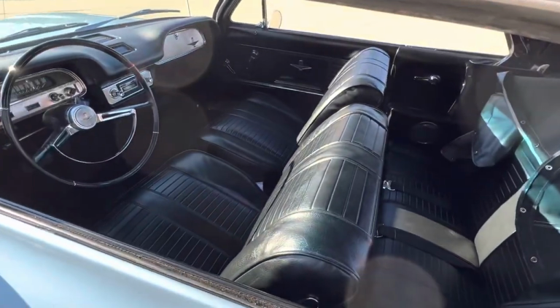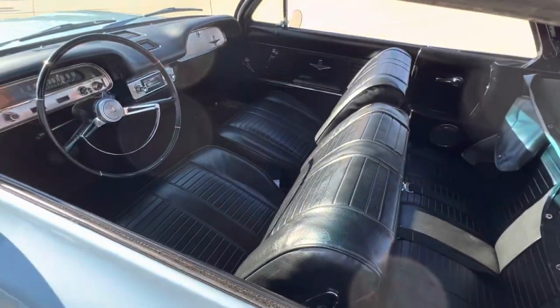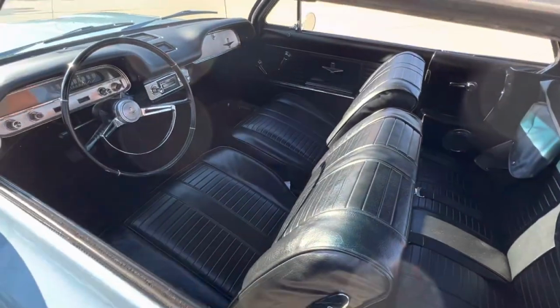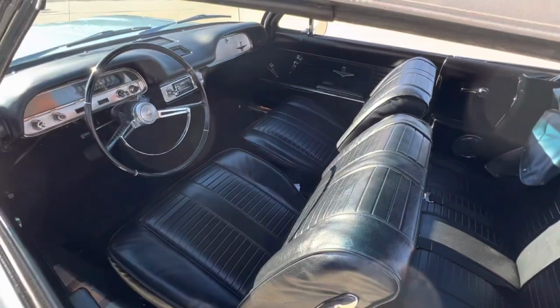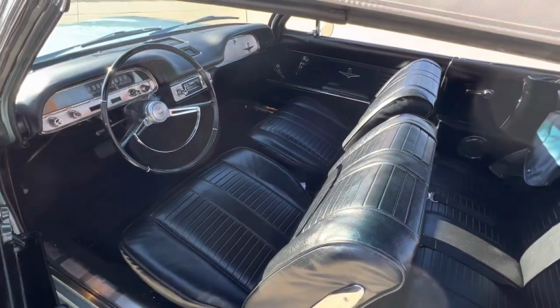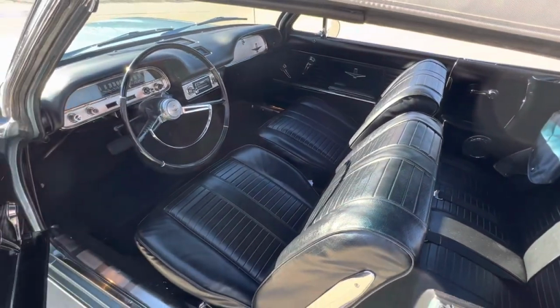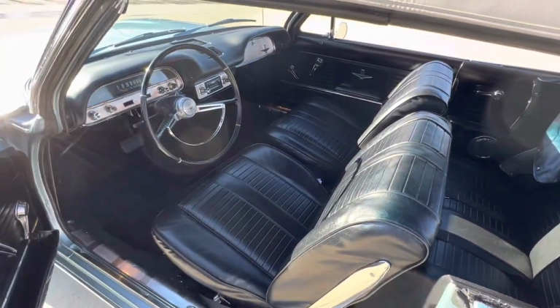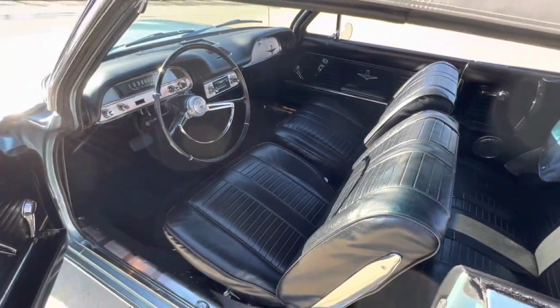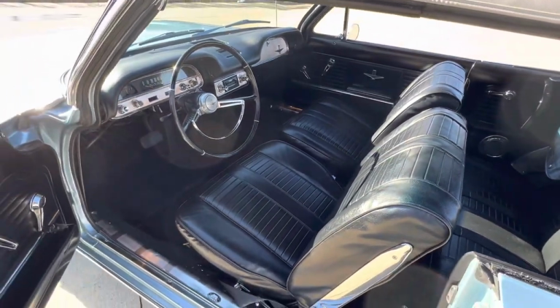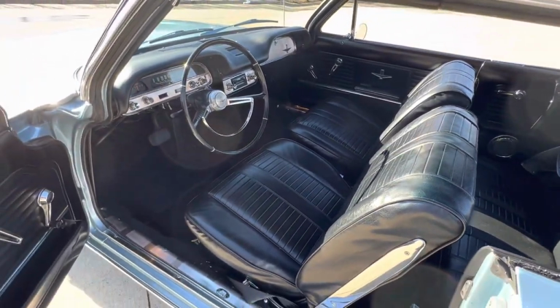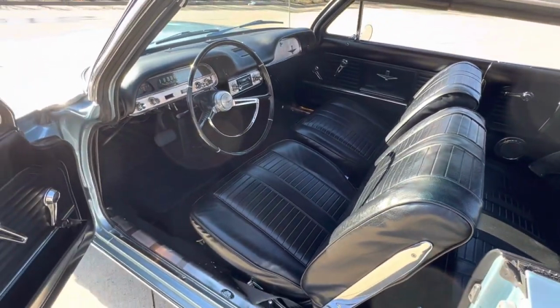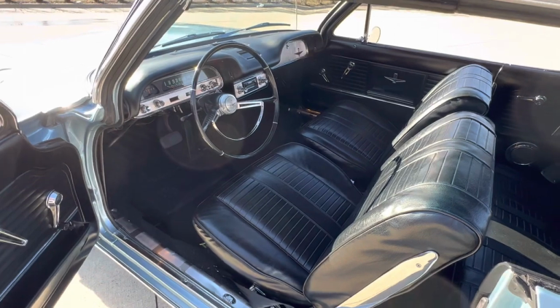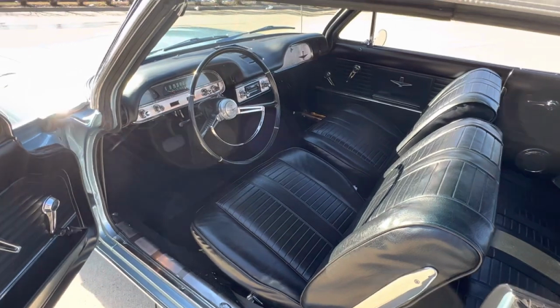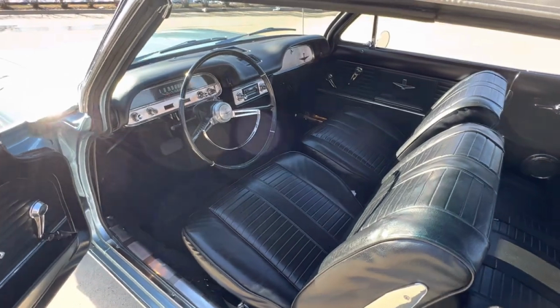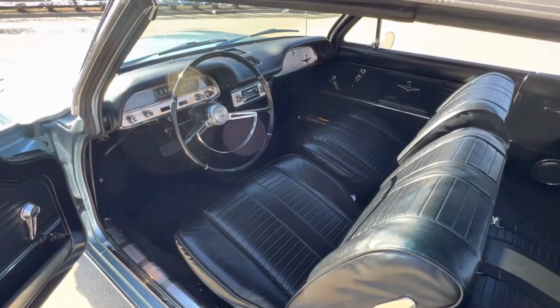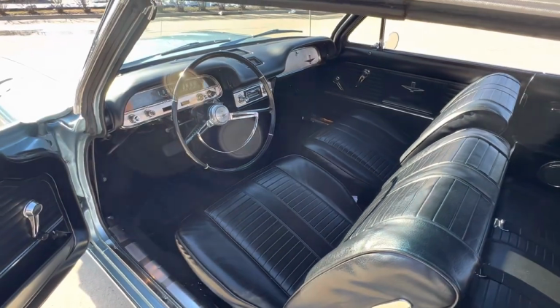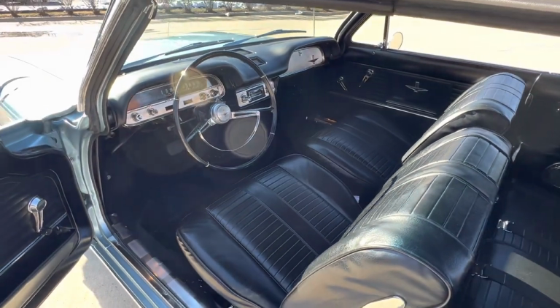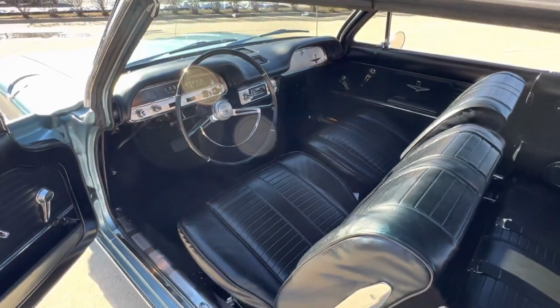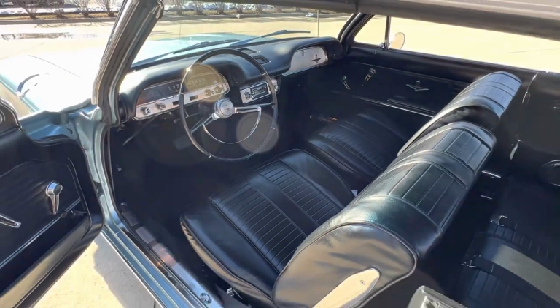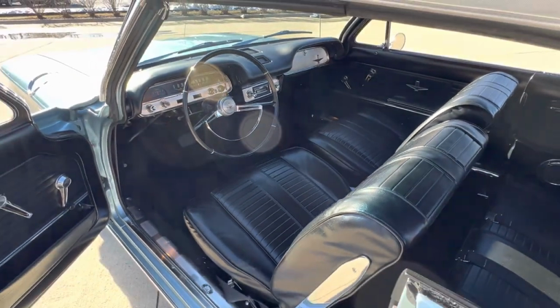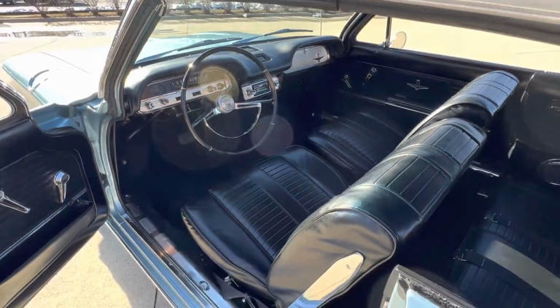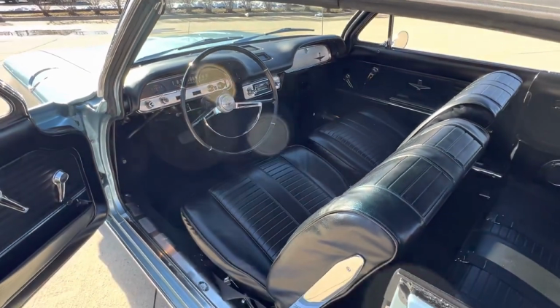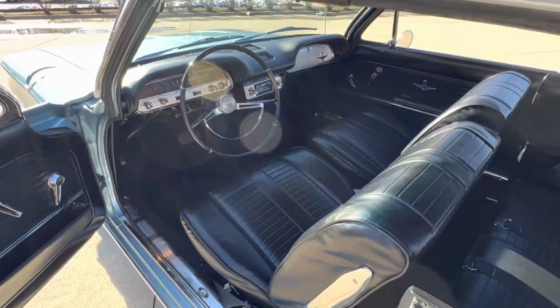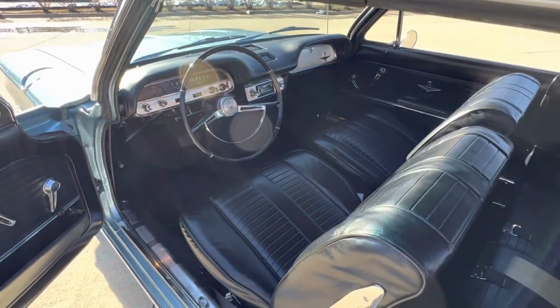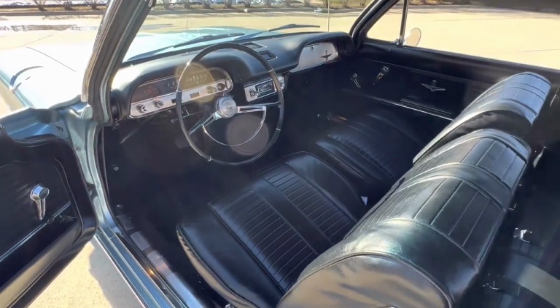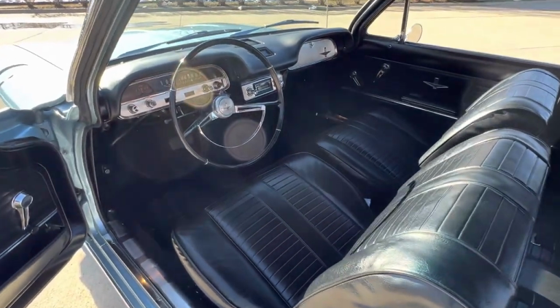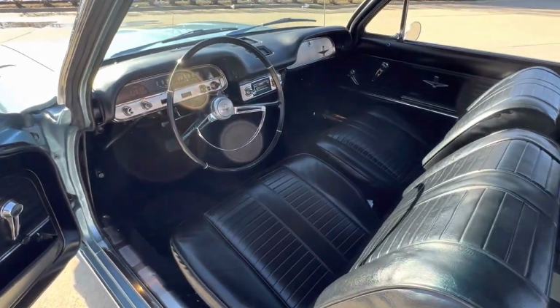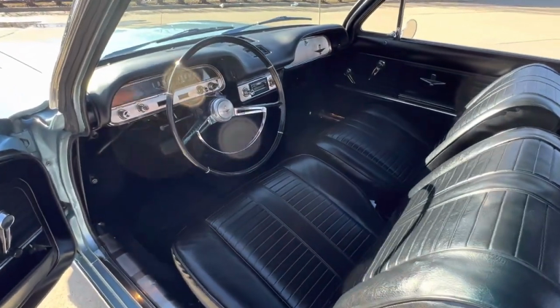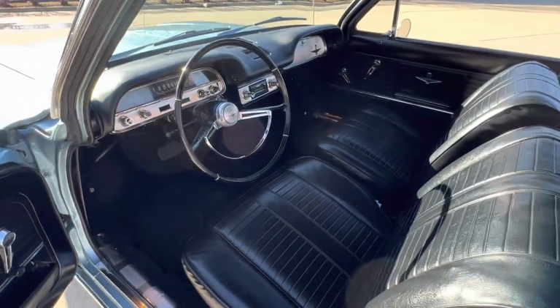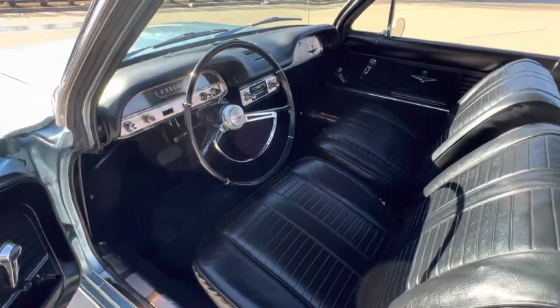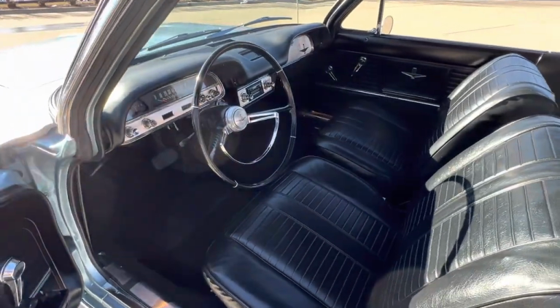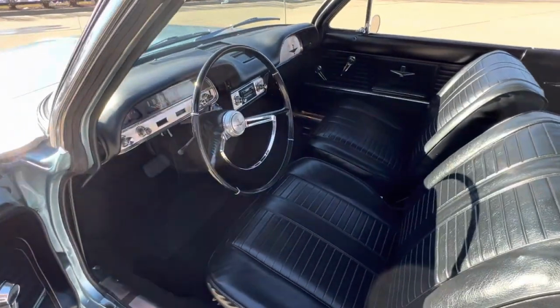I'll take some additional photos once the weather warms up. I didn't want to put the top down — it's in the 30s today, so I didn't want to take a chance with the top.